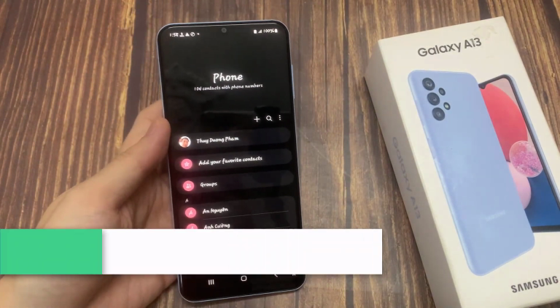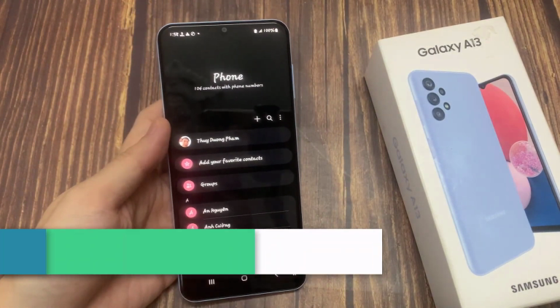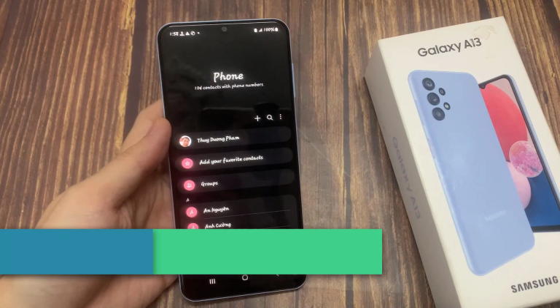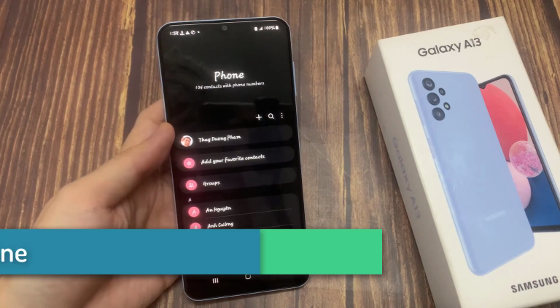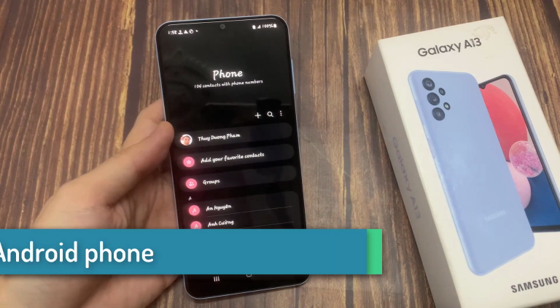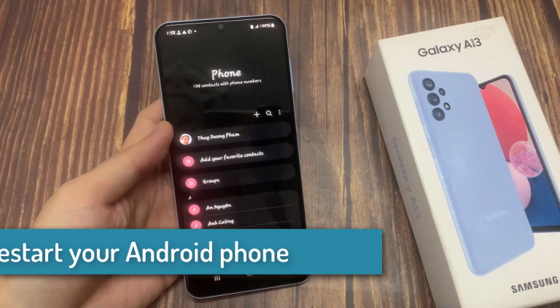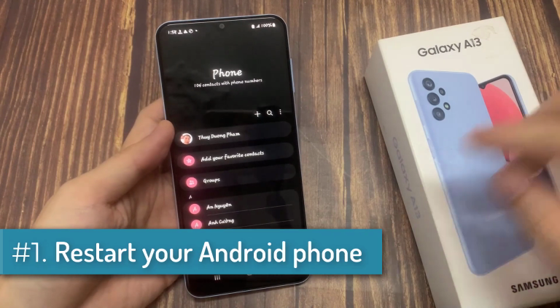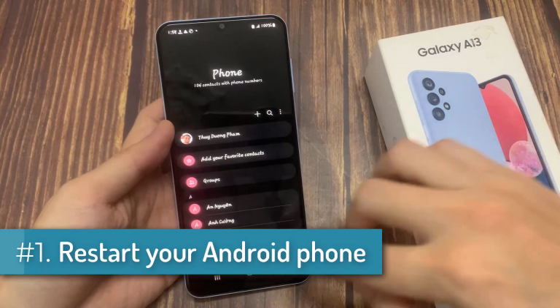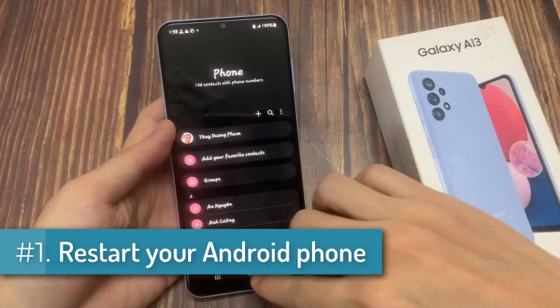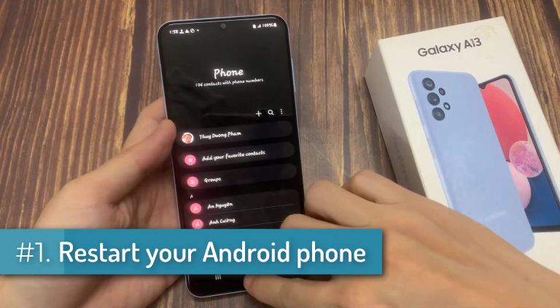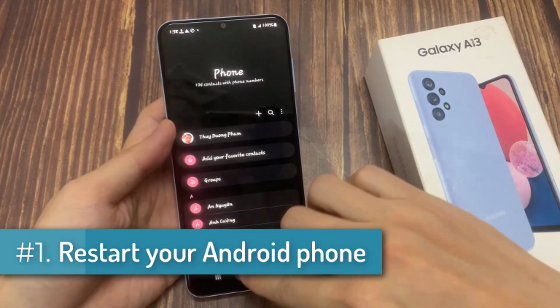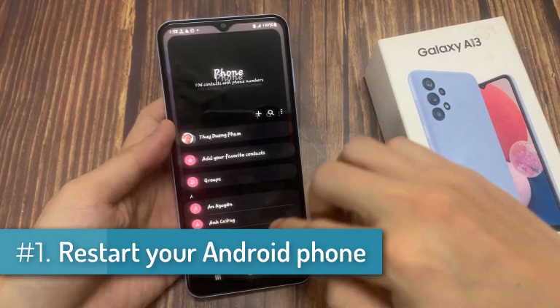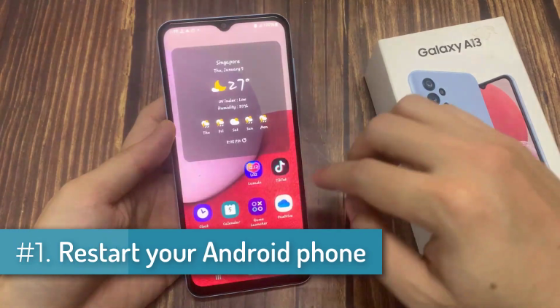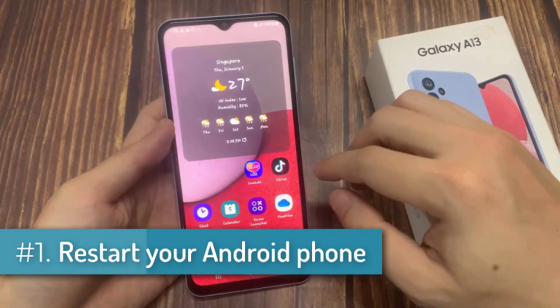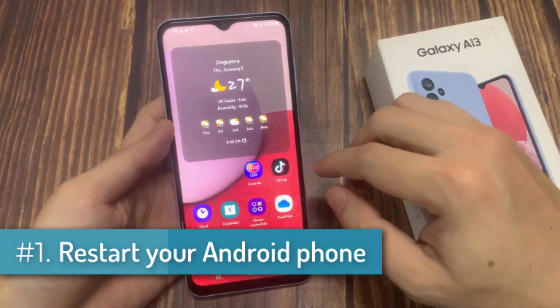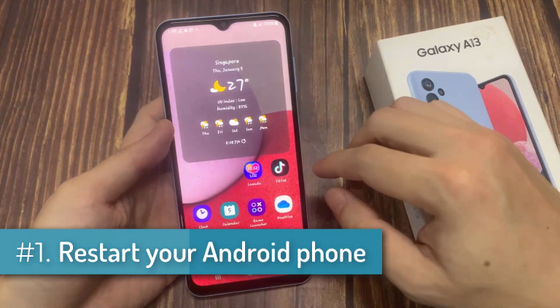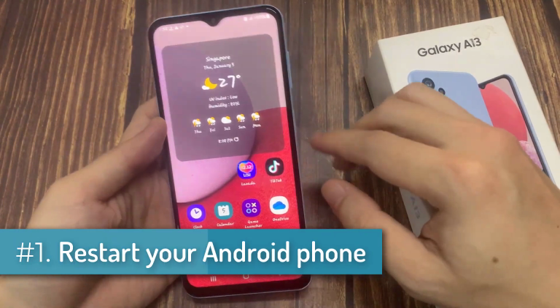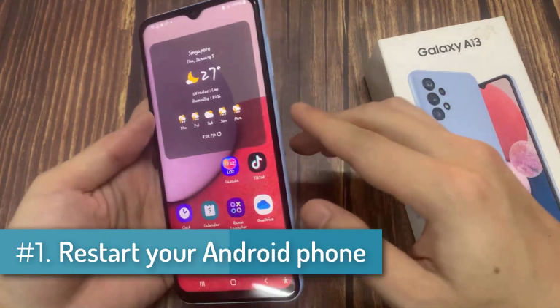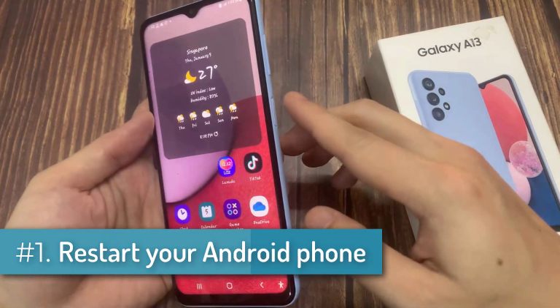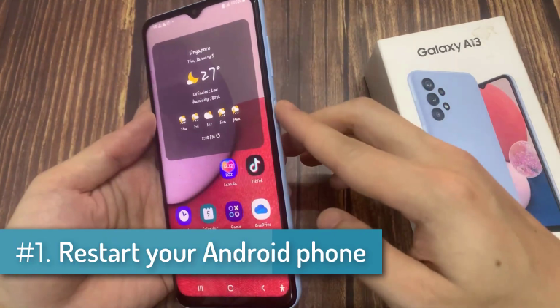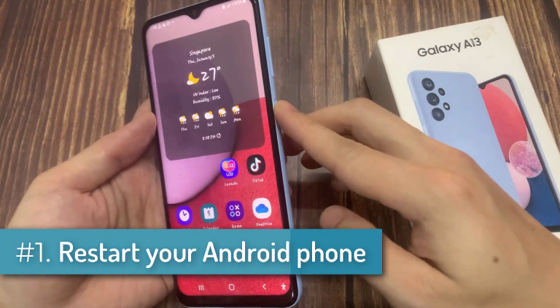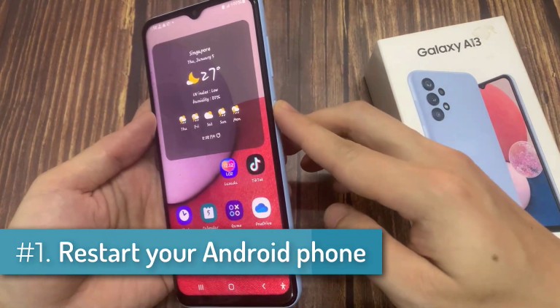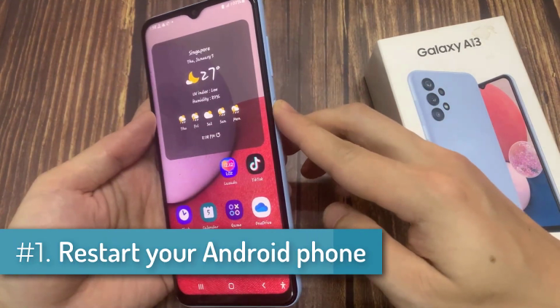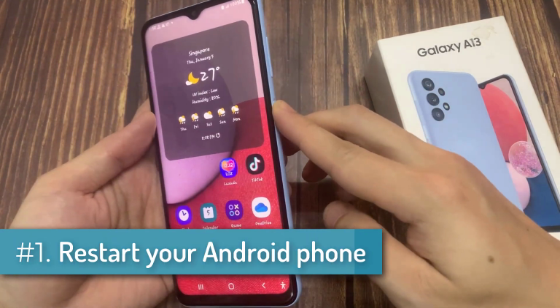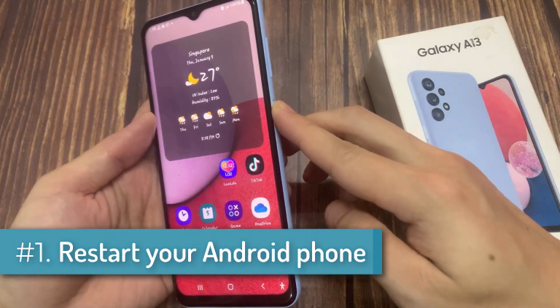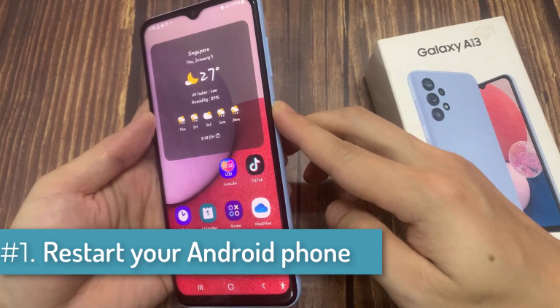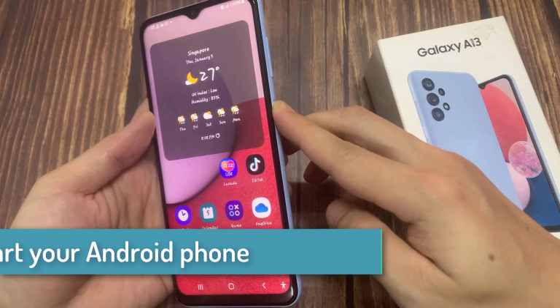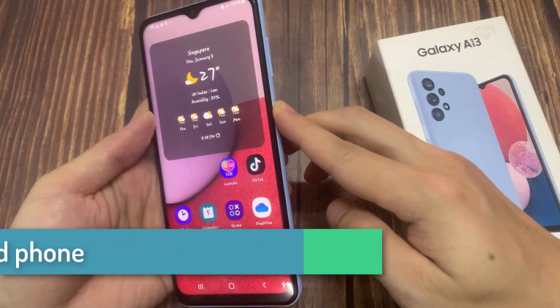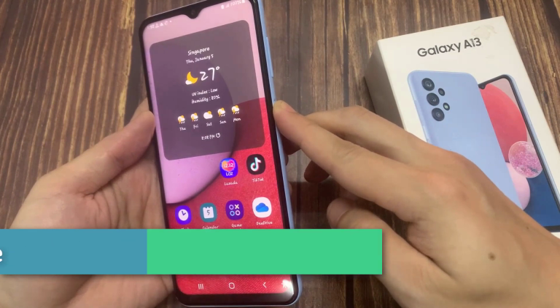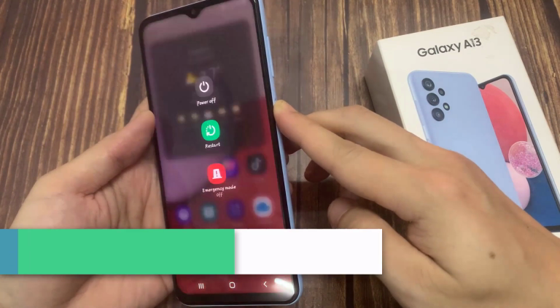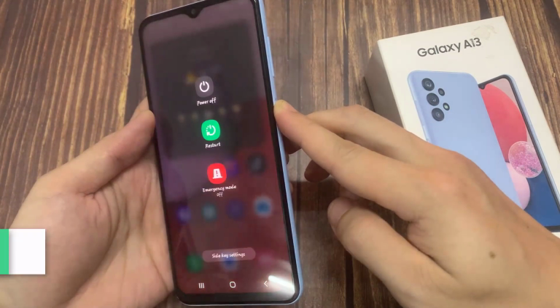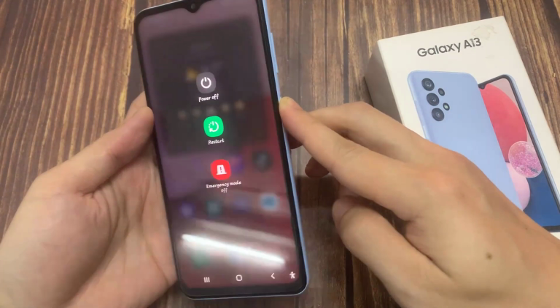Restart your Android phone. Rebooting your device will clear out any temporary conflicts preventing you from connecting to the network.